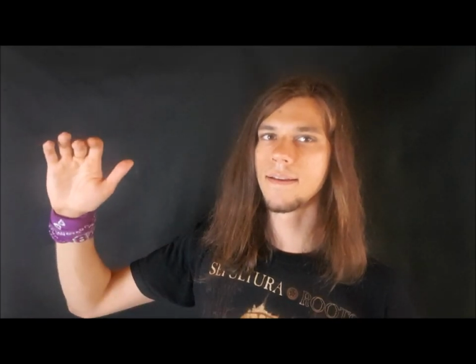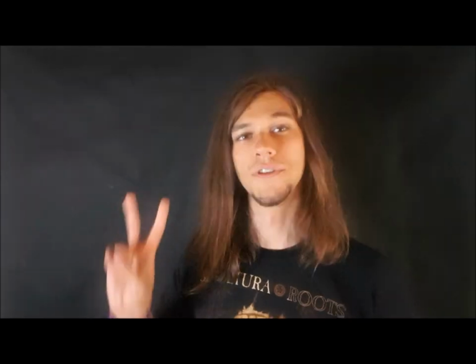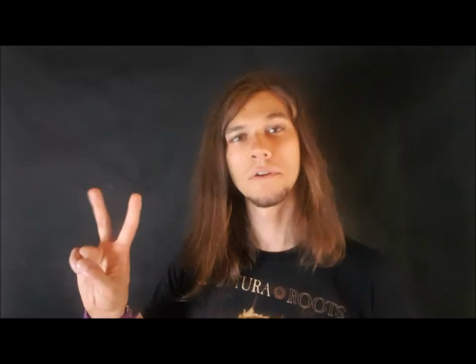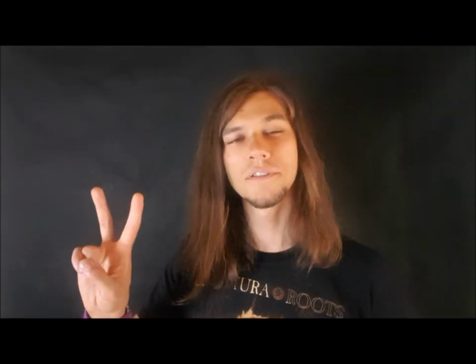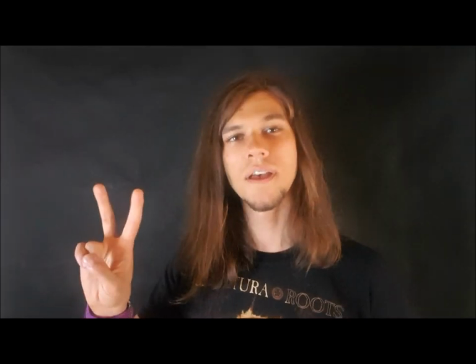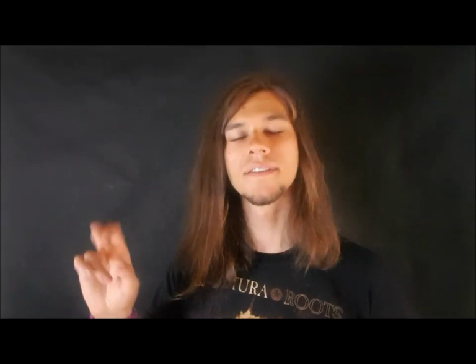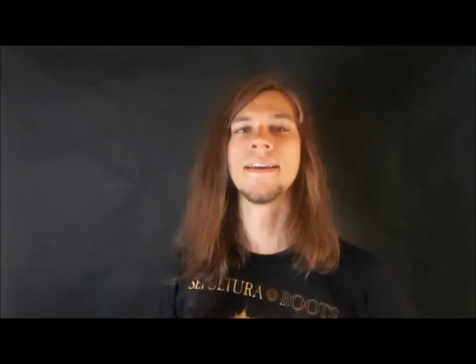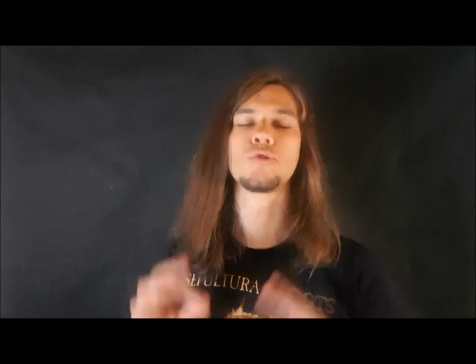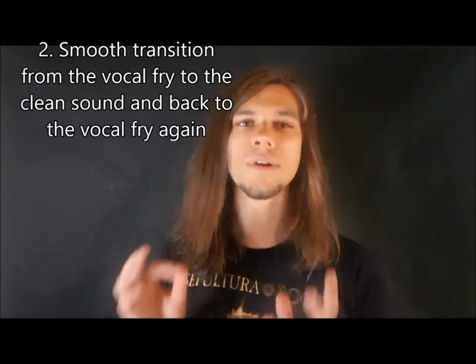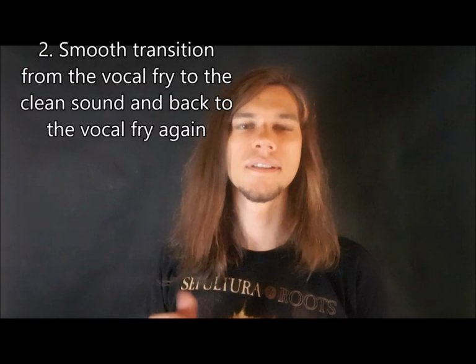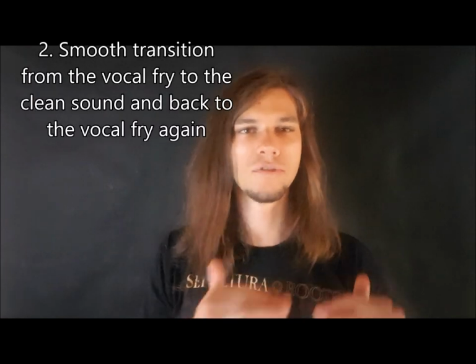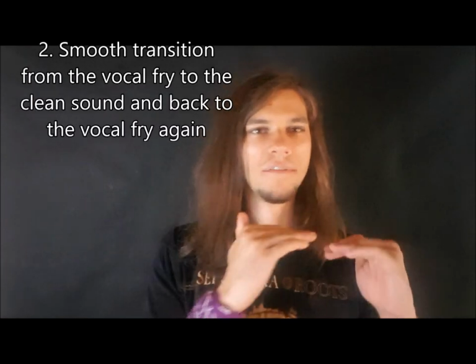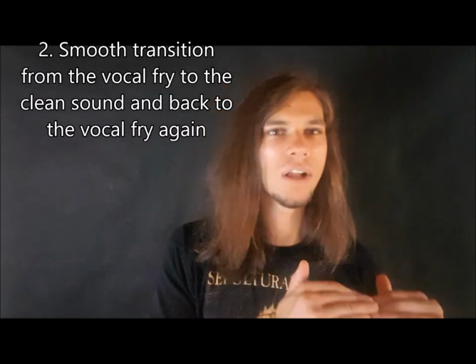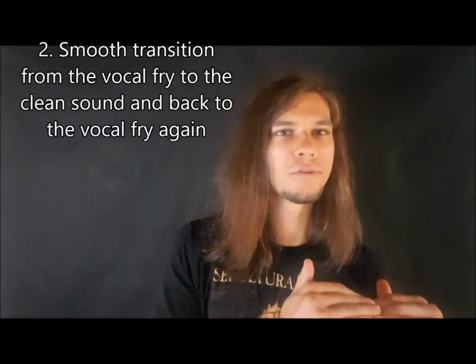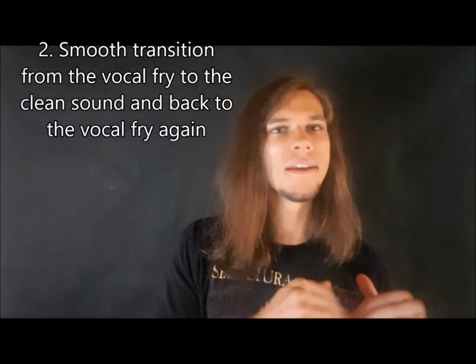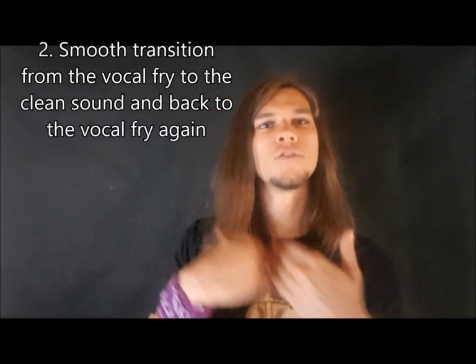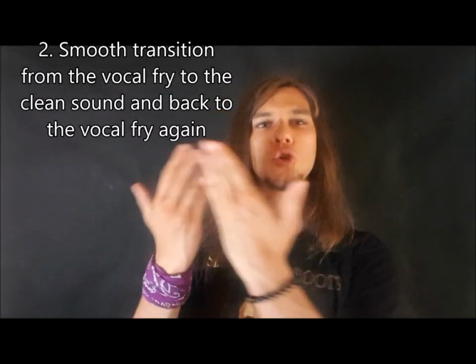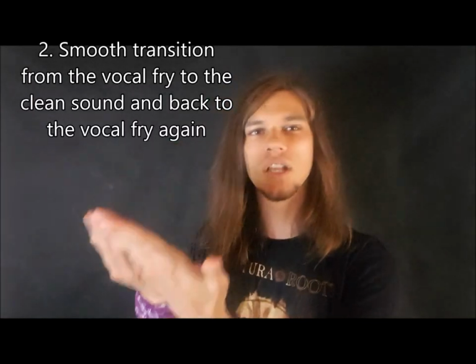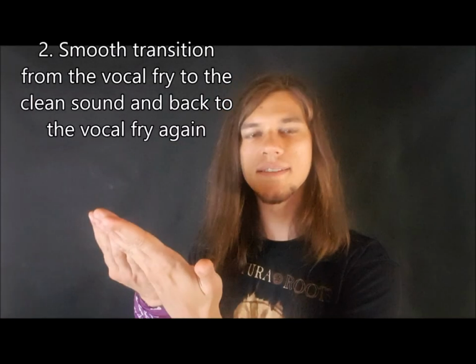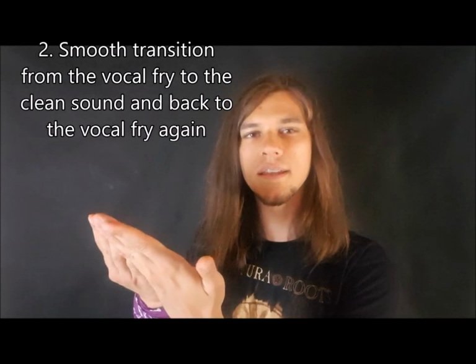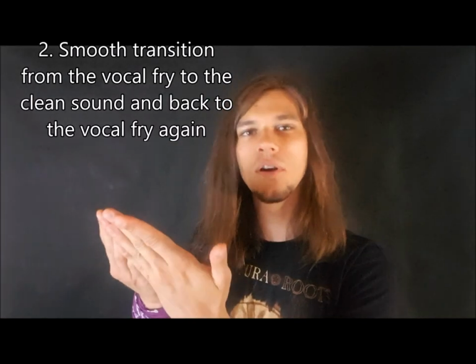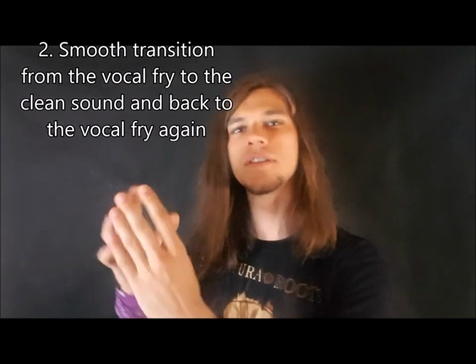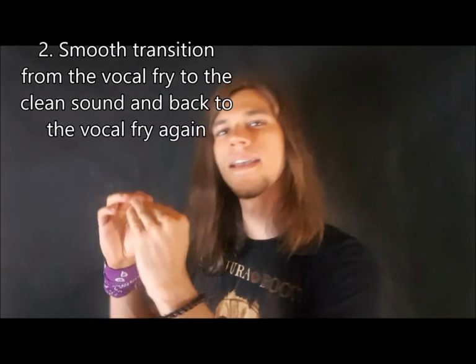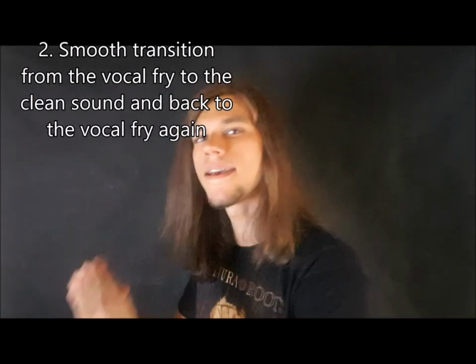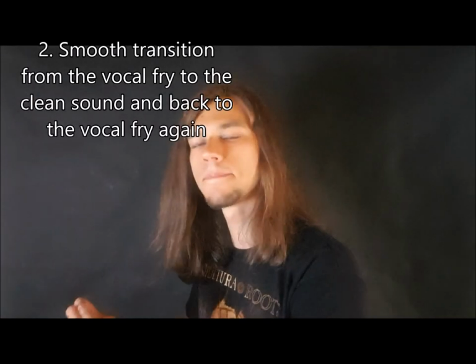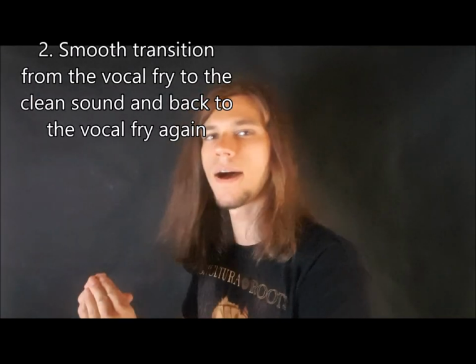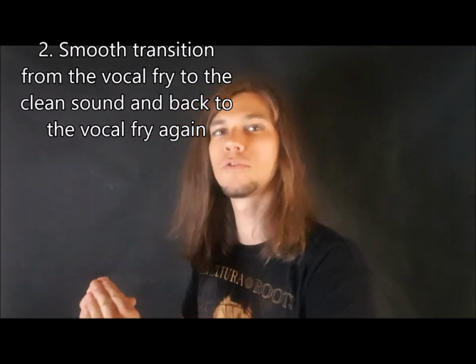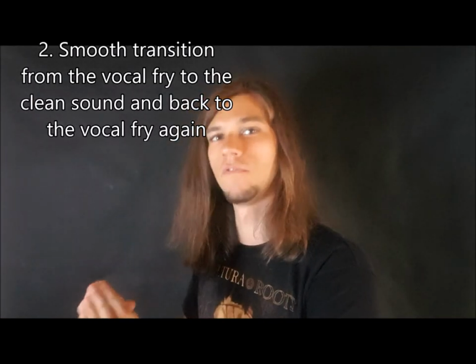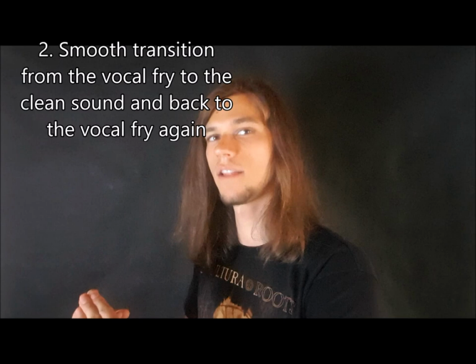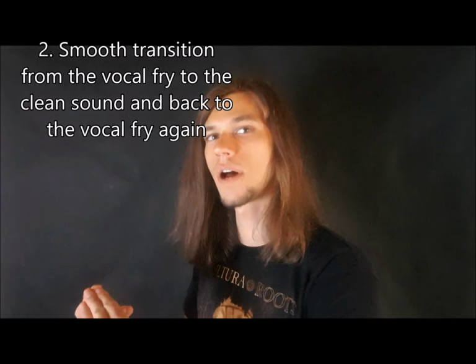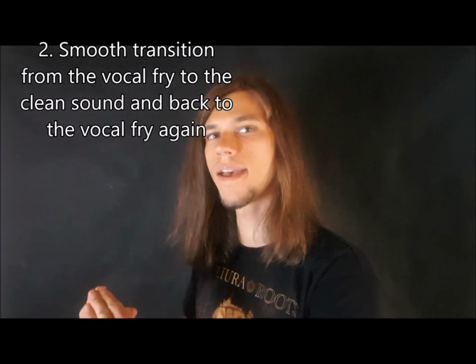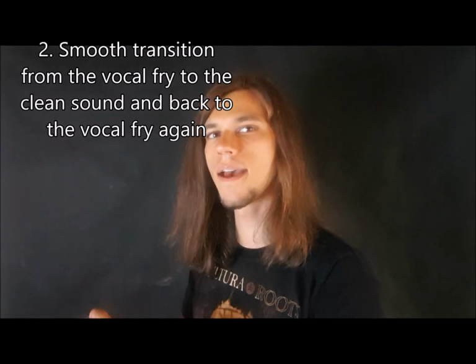The second exercise is to transition from a vocal fry to clean singing voice and back to vocal fry again.